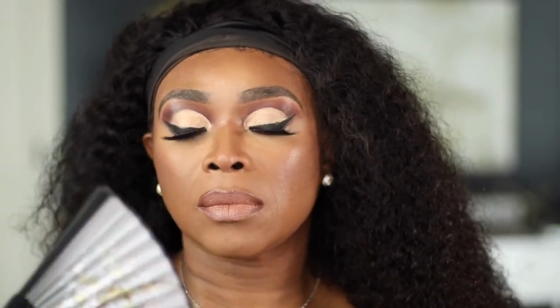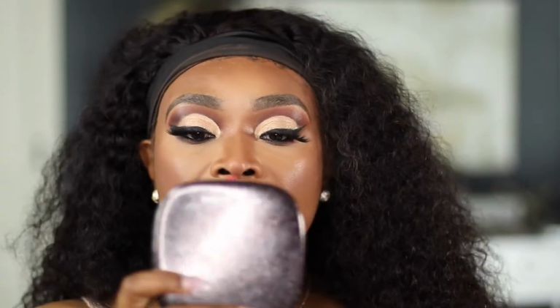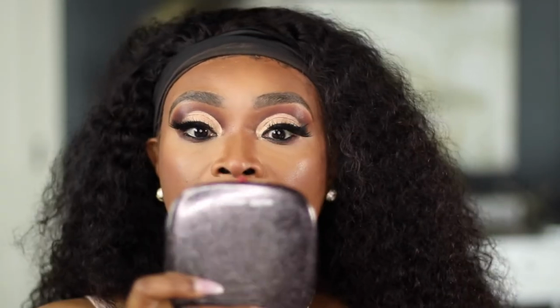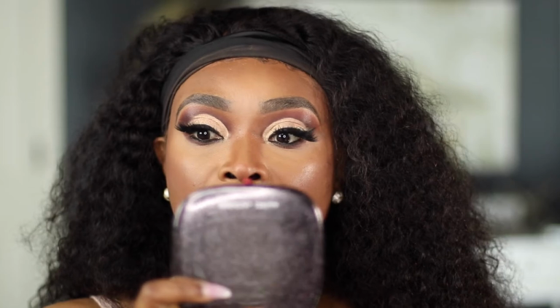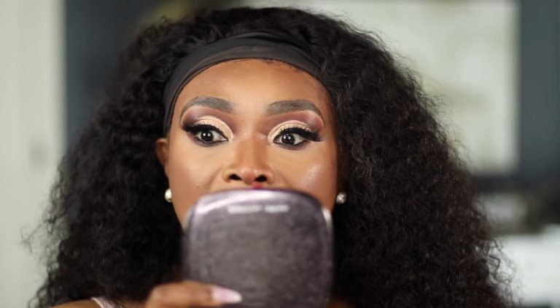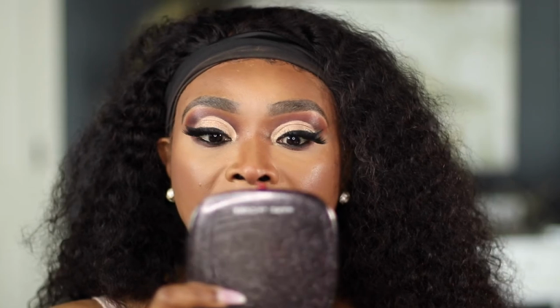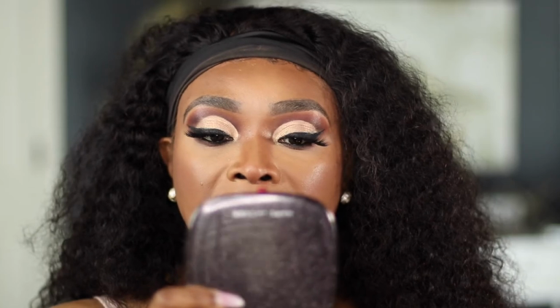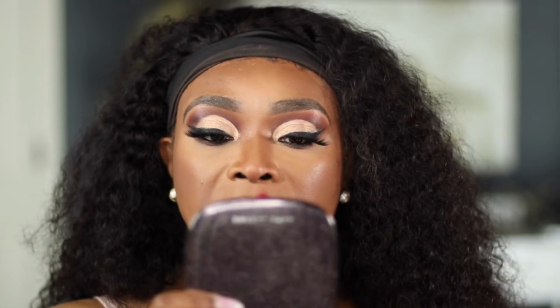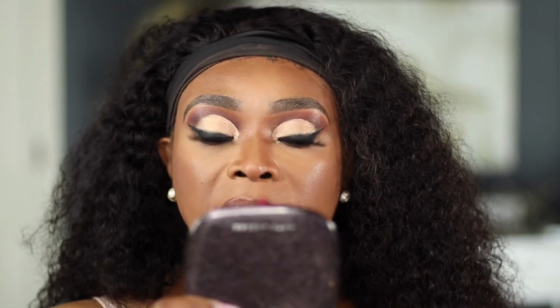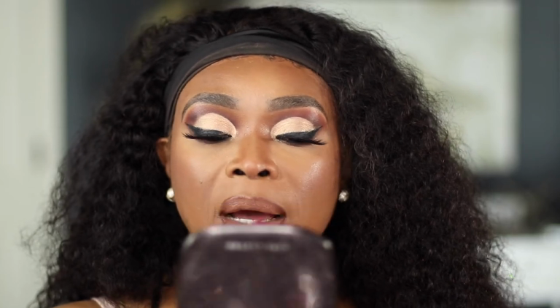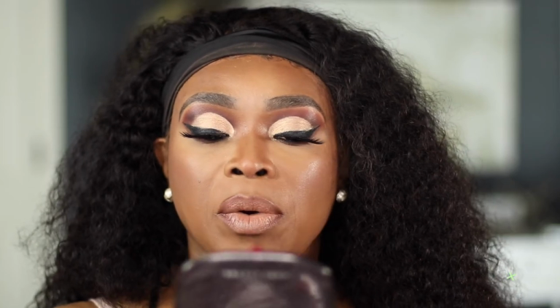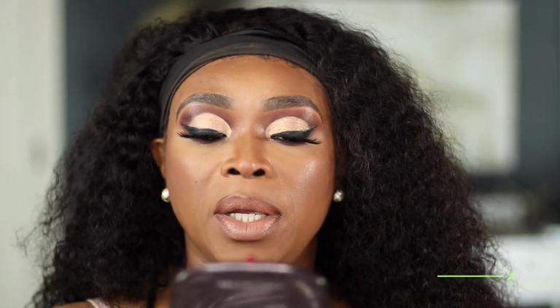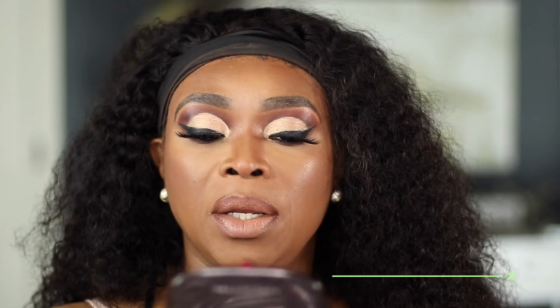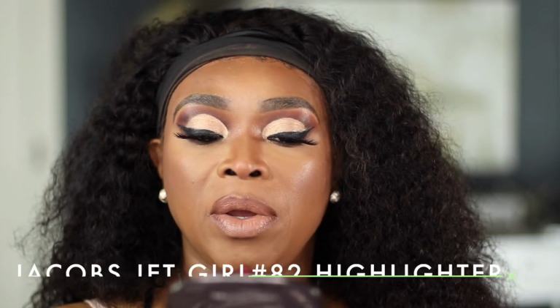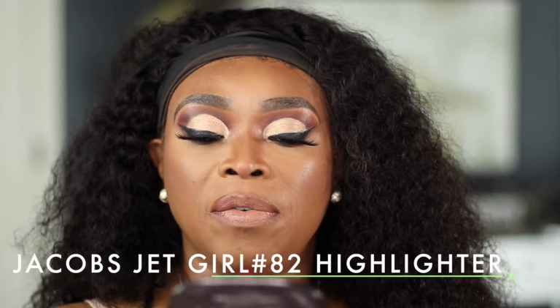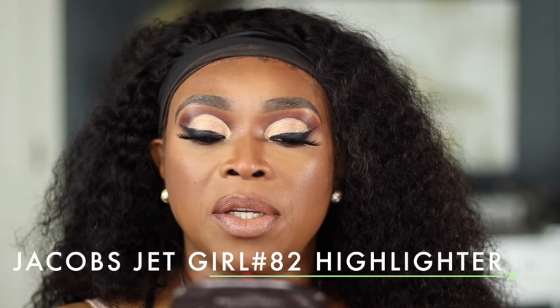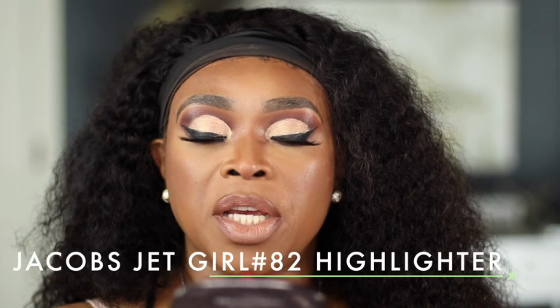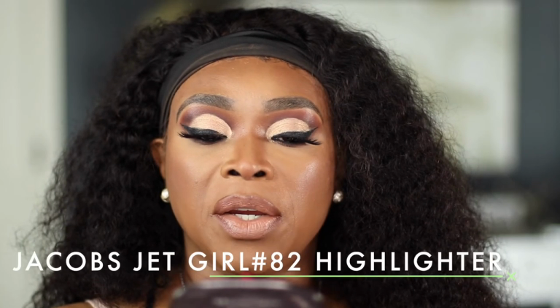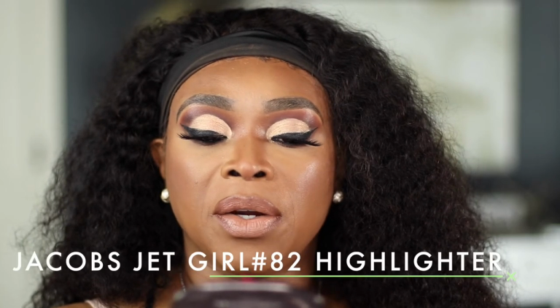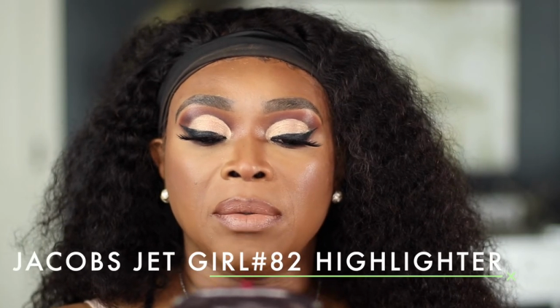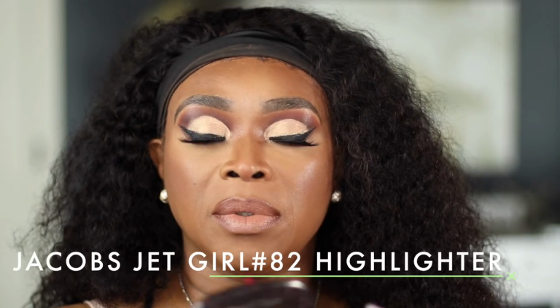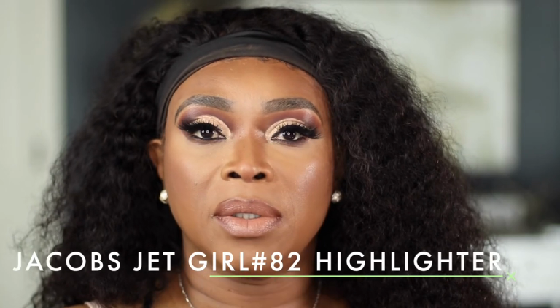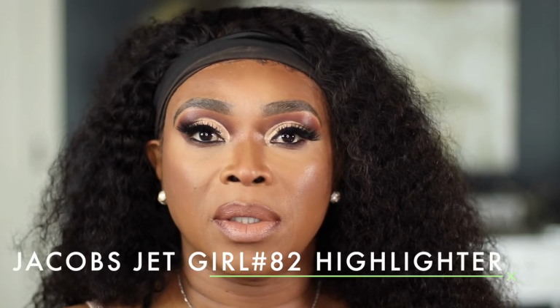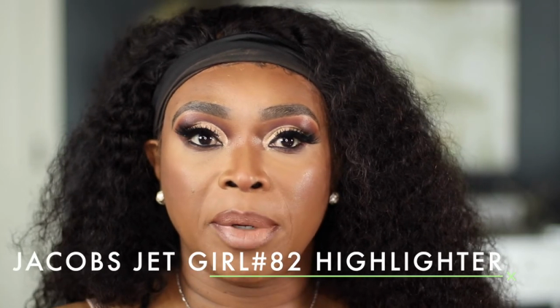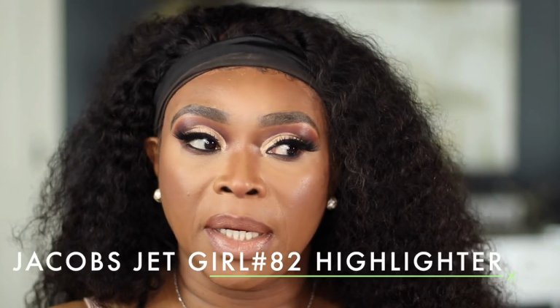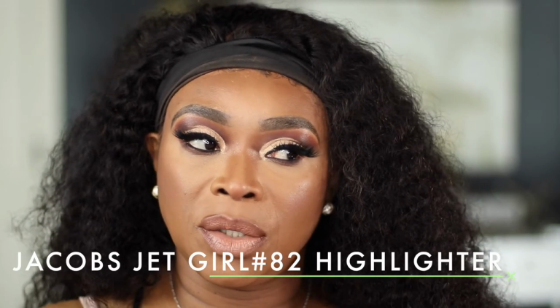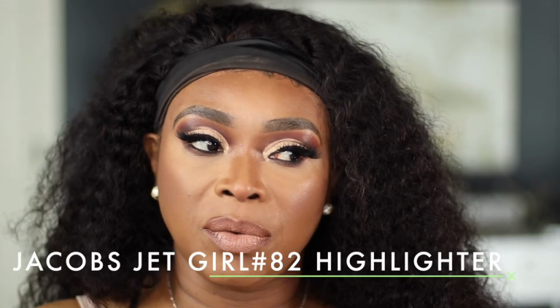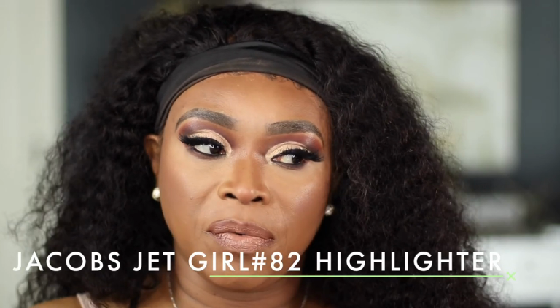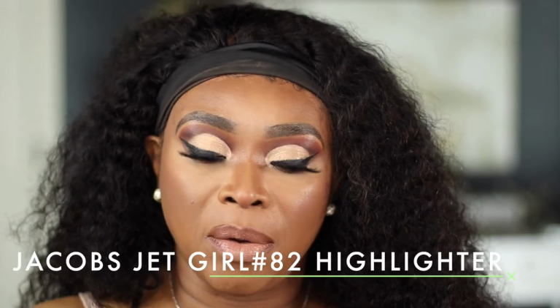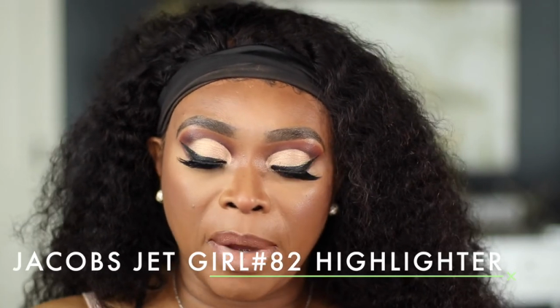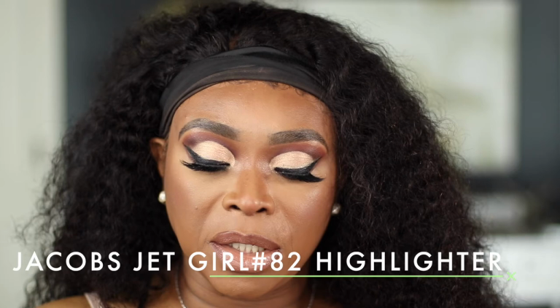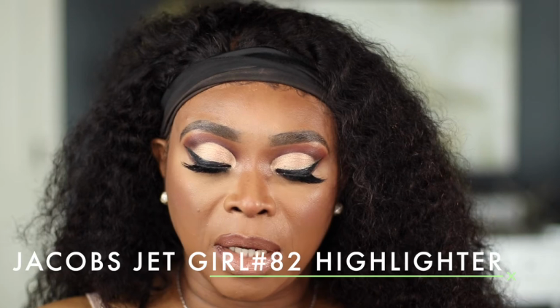For my highlighter today I'm going in with Jet Girl number 82 from My Jacob.